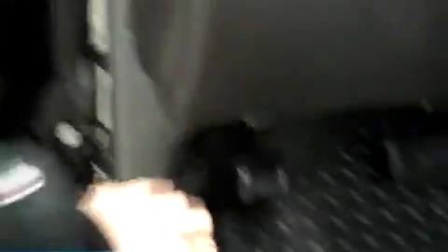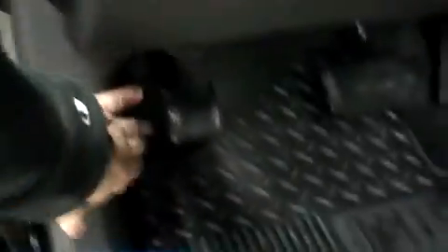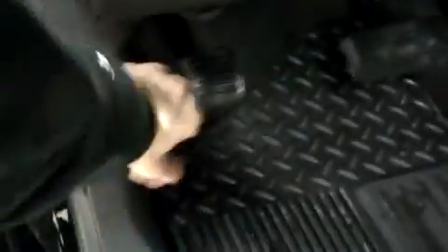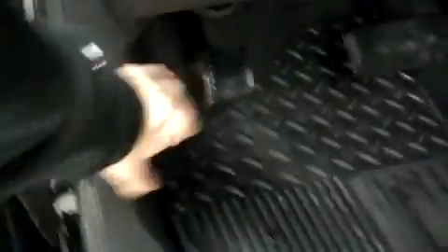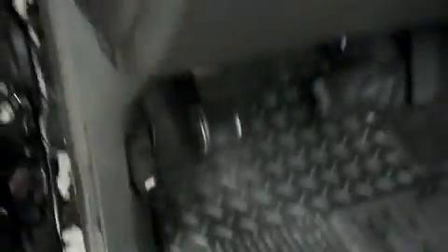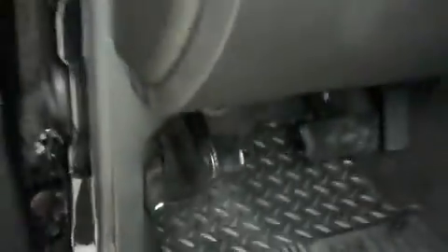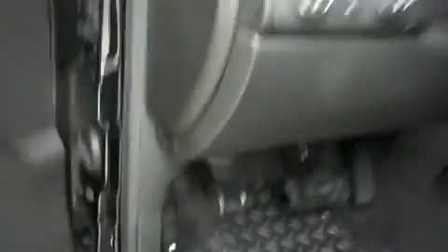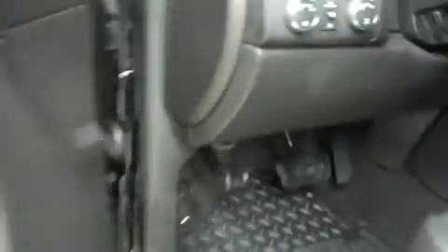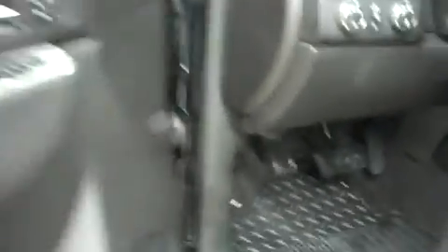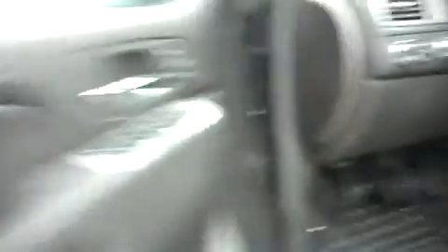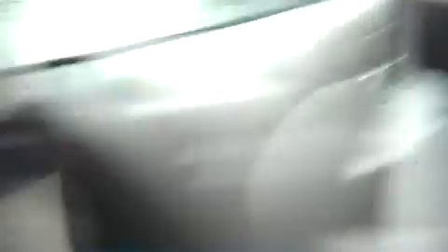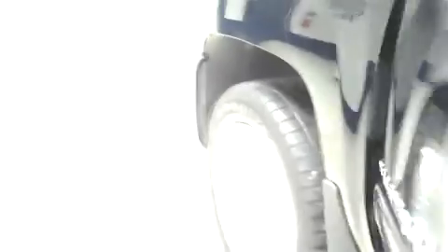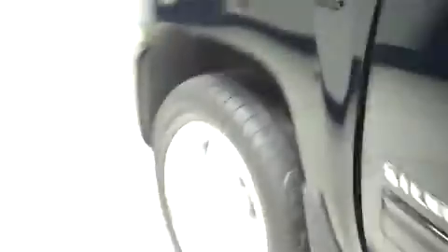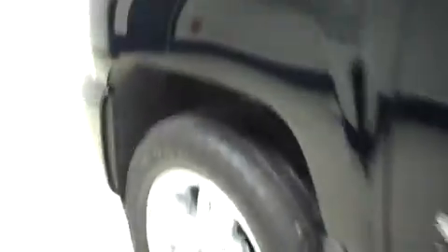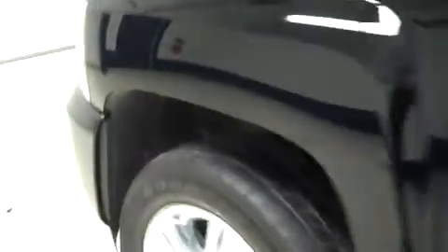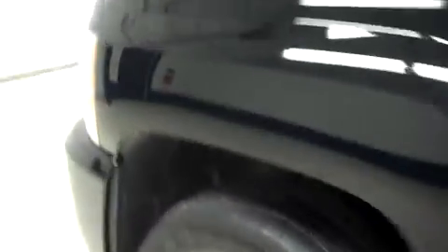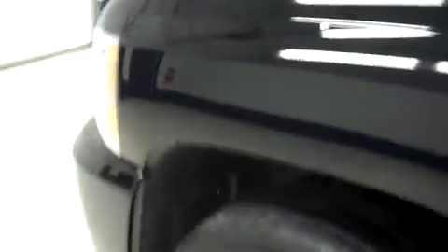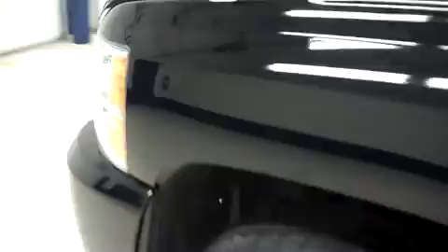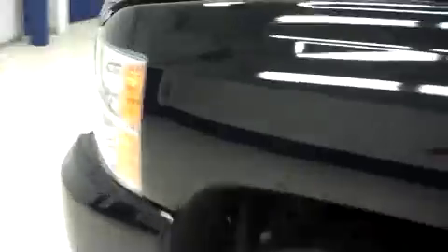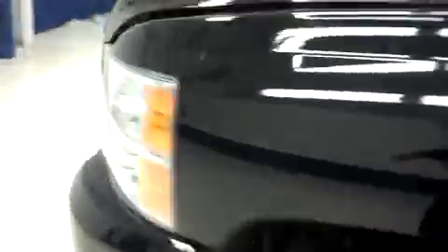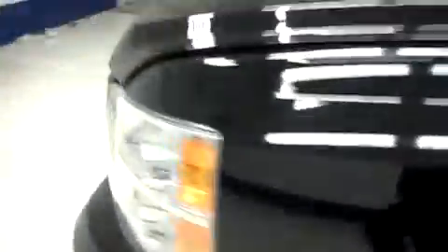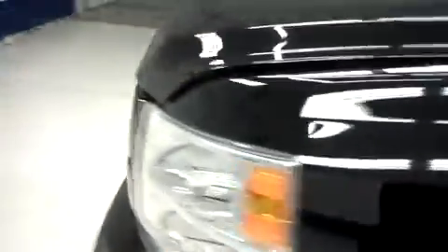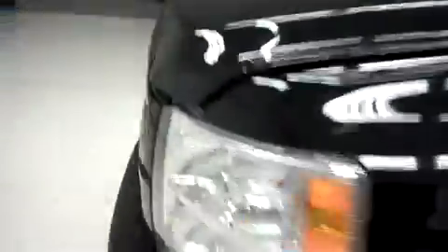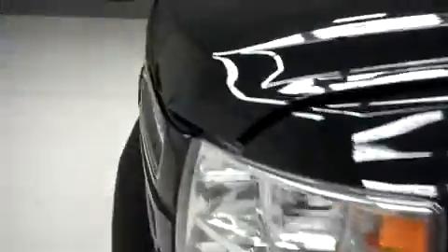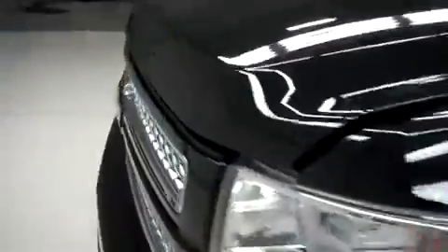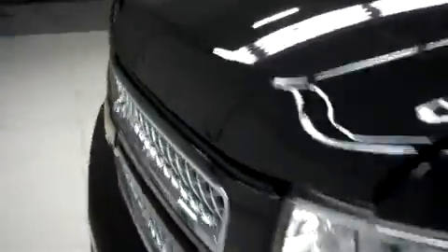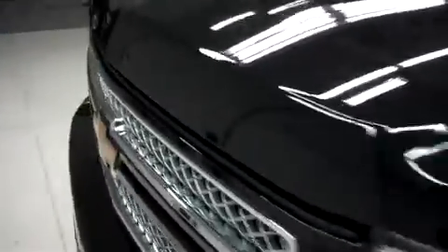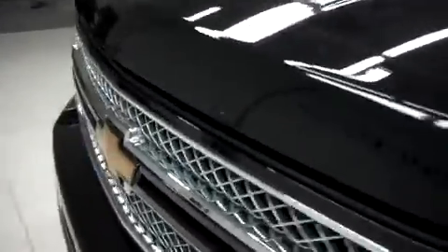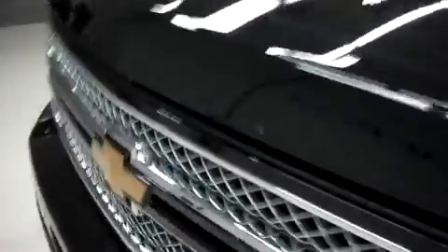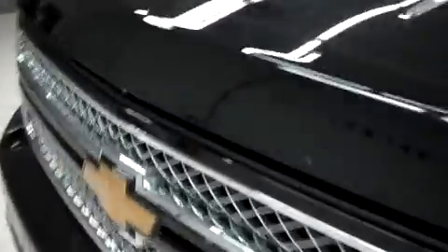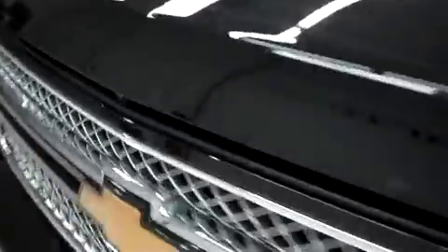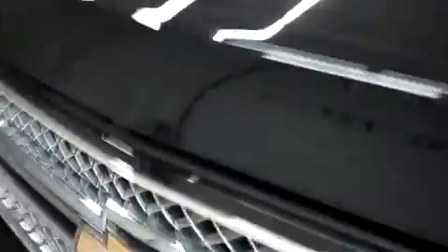Let's take a look under the hood. This Silverado 1500 is with the 5.3 liter Vortec motor.